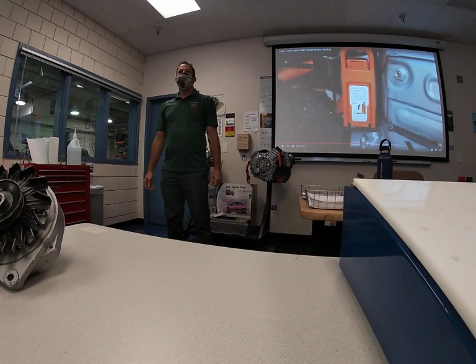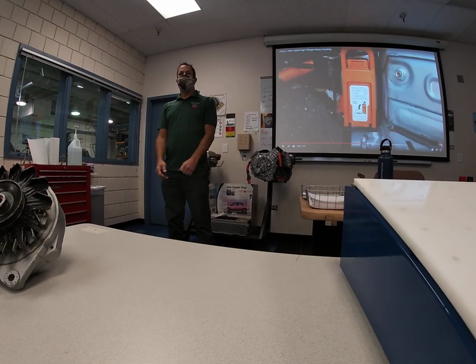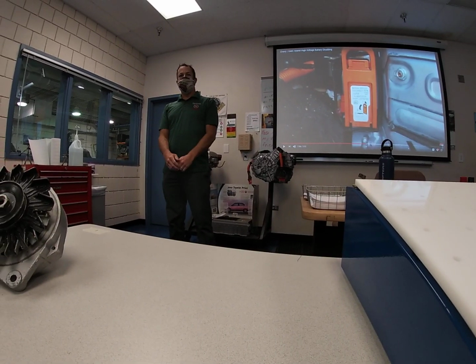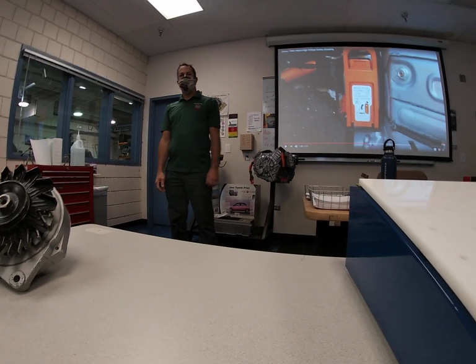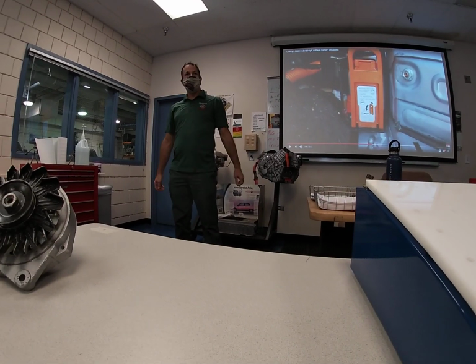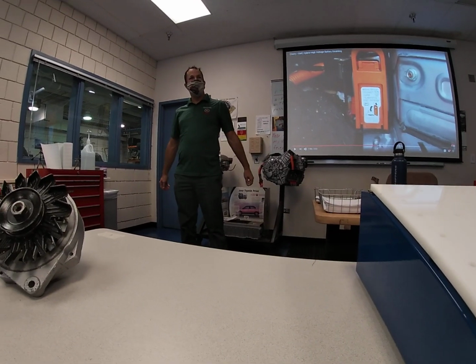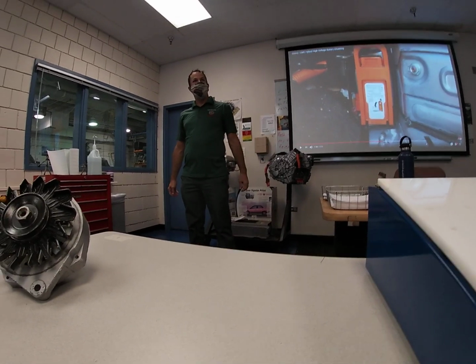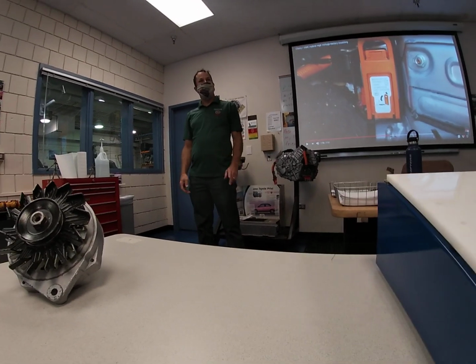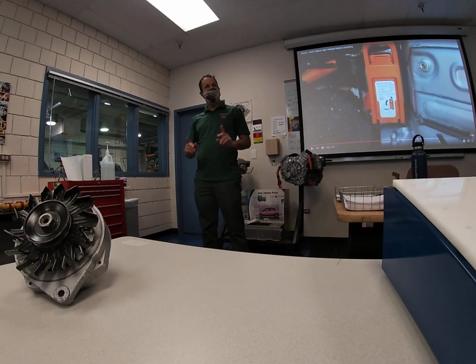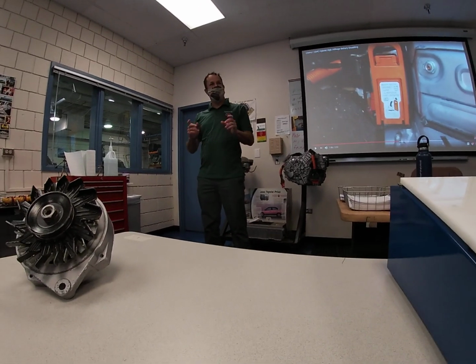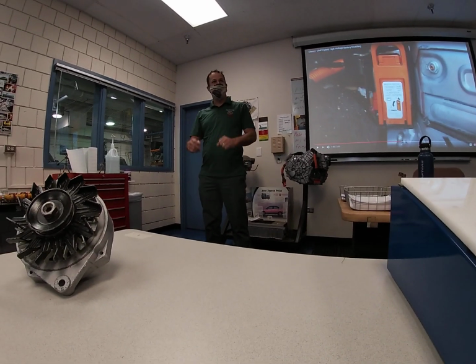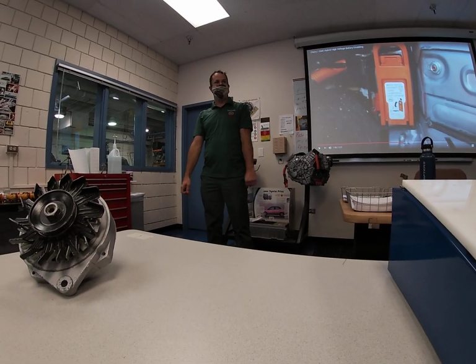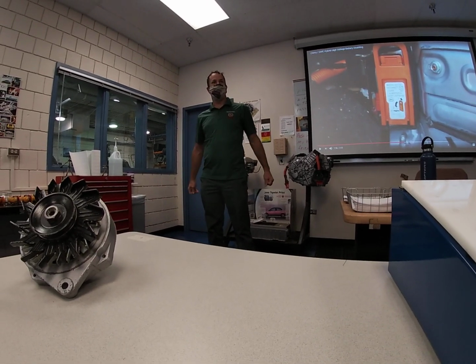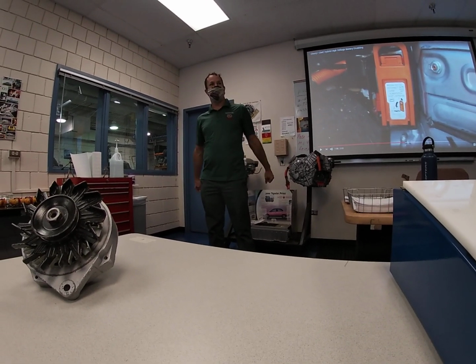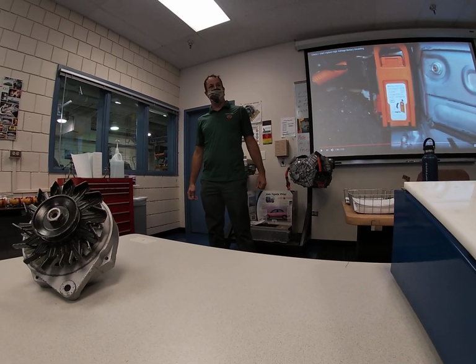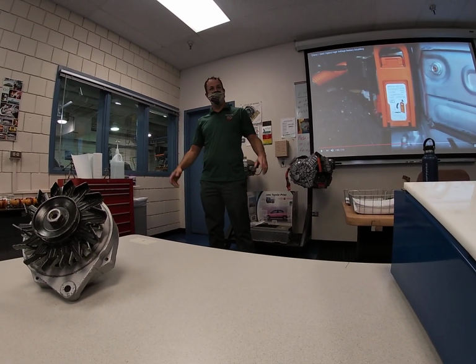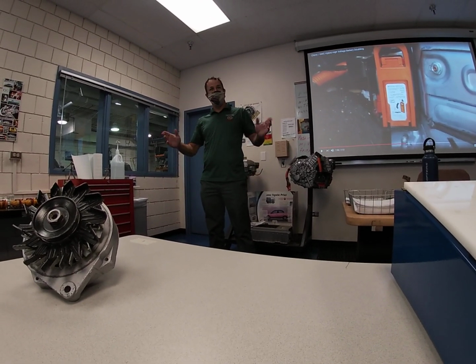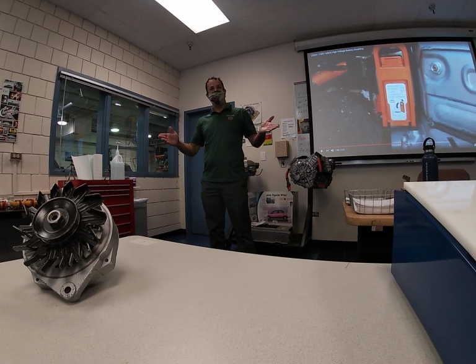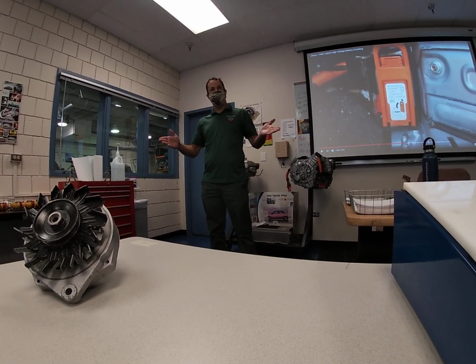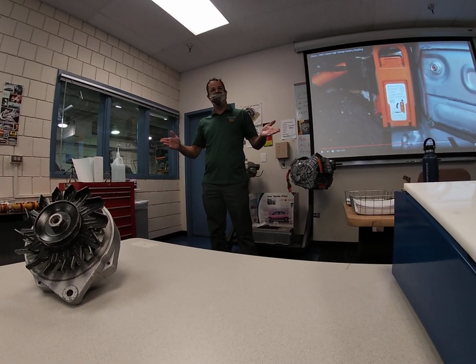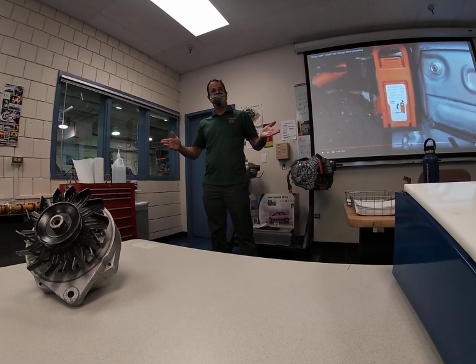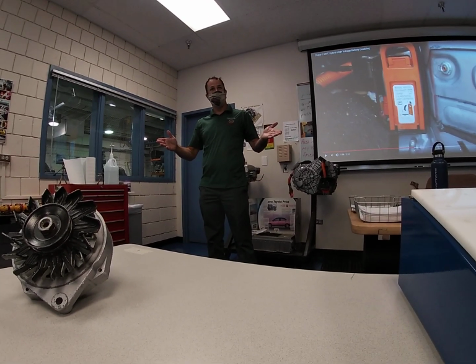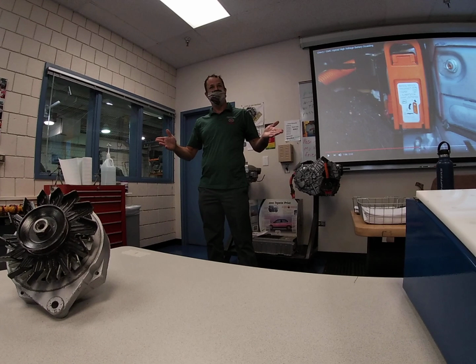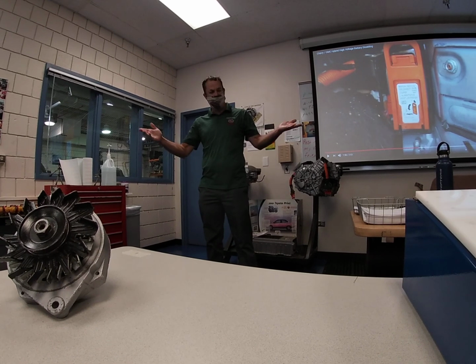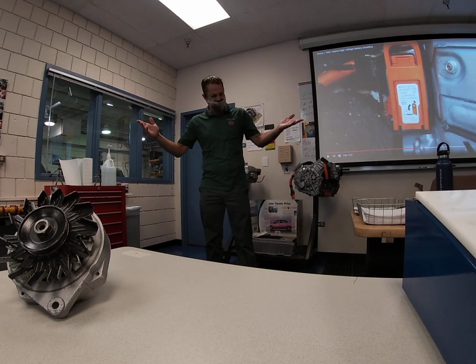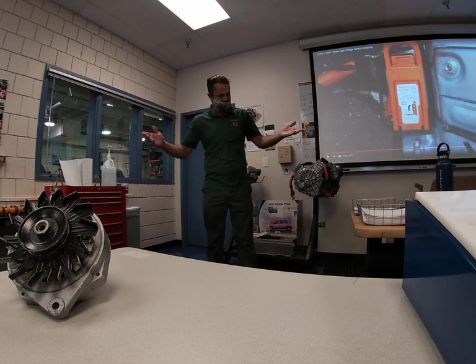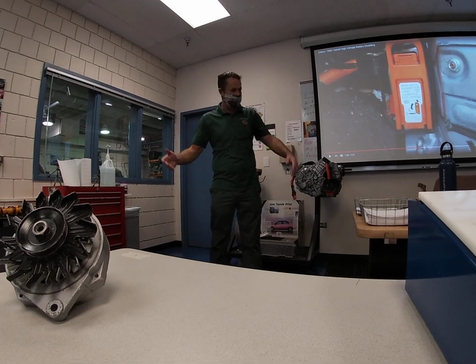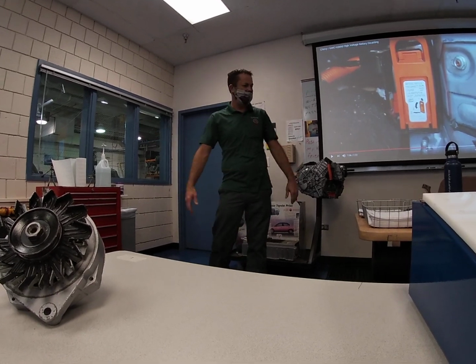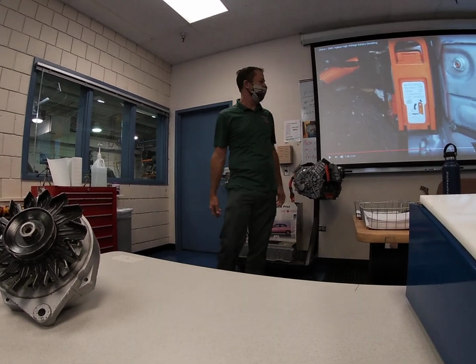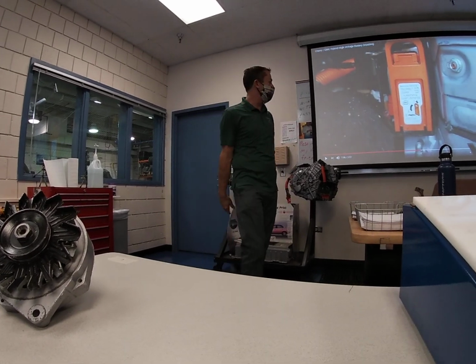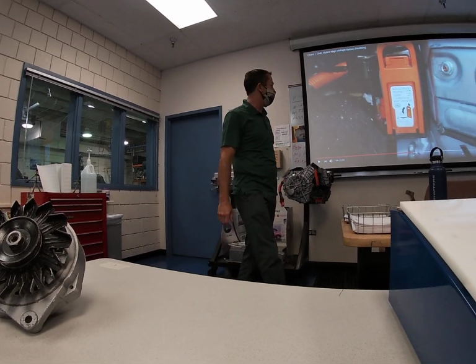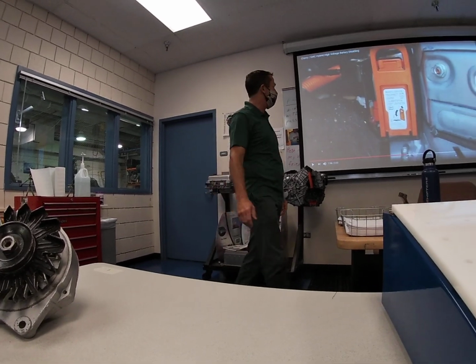Well folks, welcome to High Voltage Lab. Are you ready for some fun? Yes, of course you are.